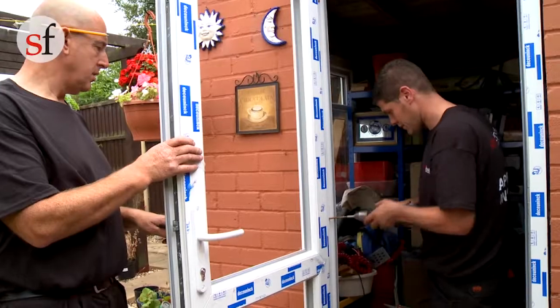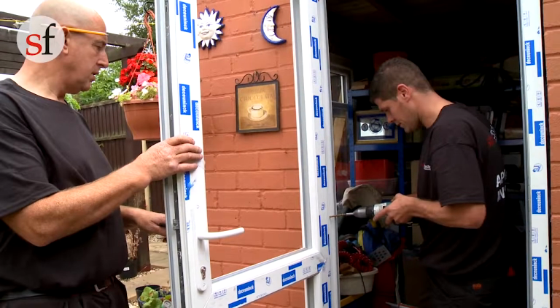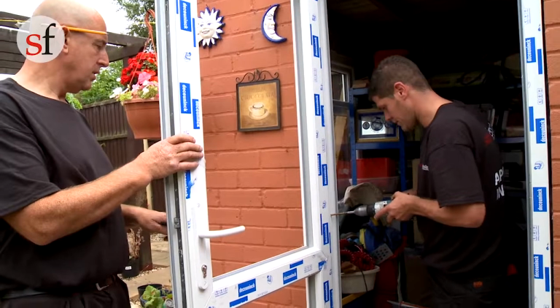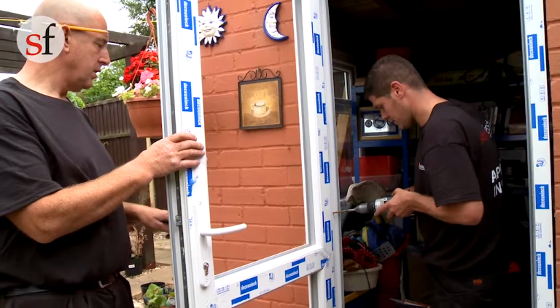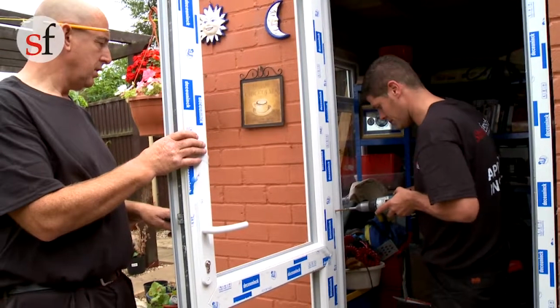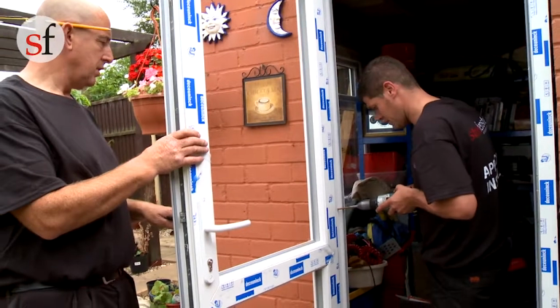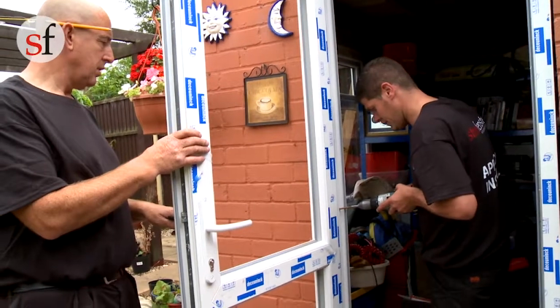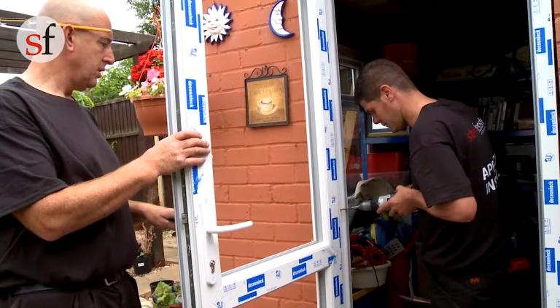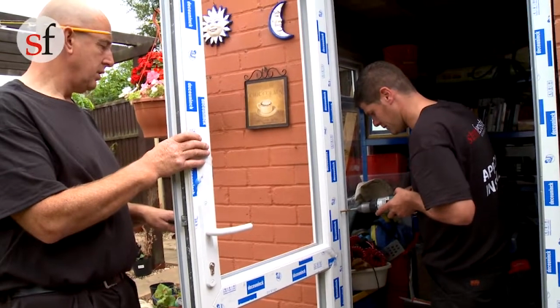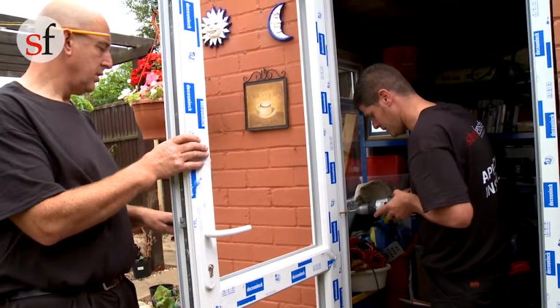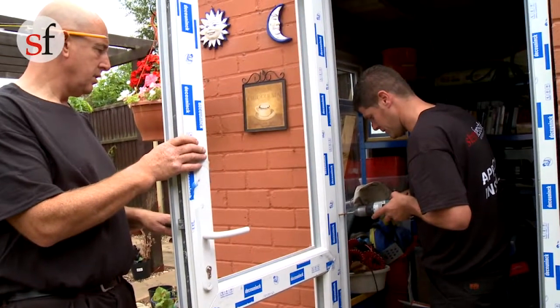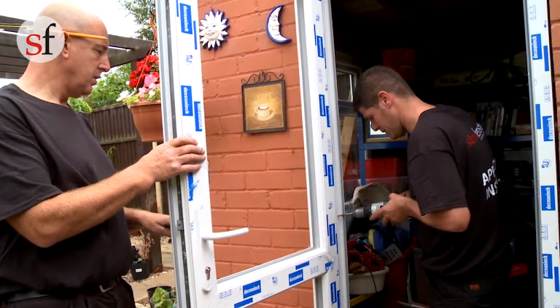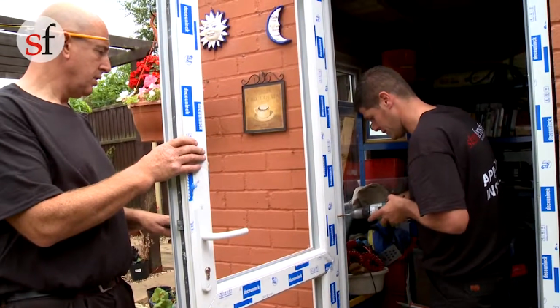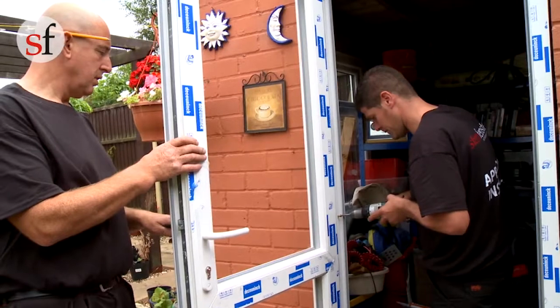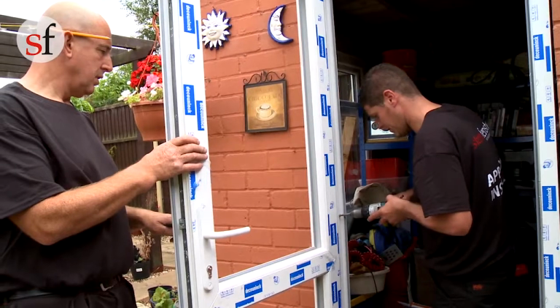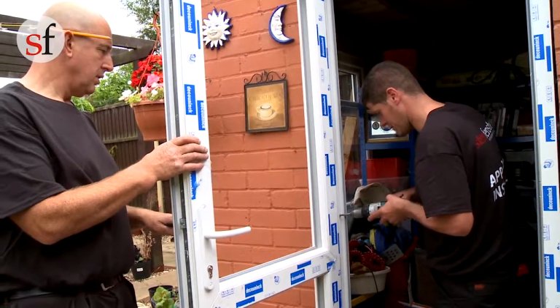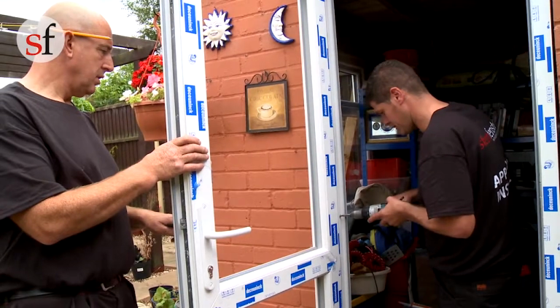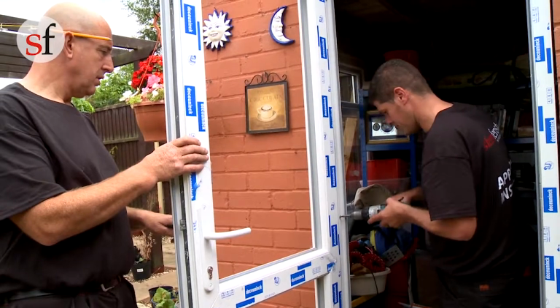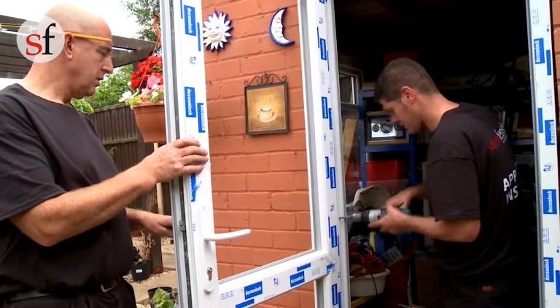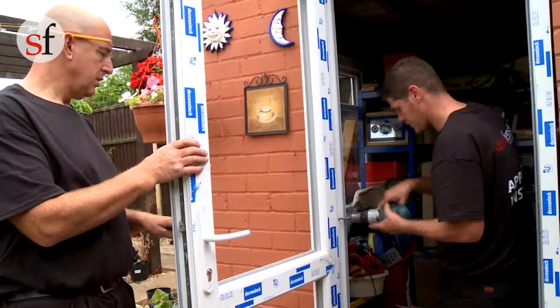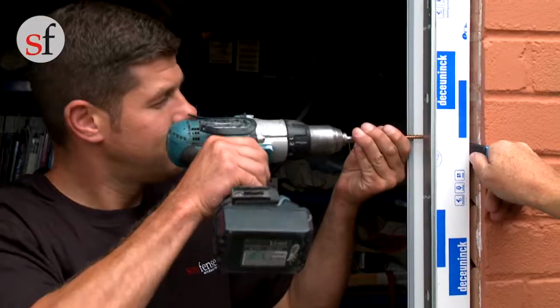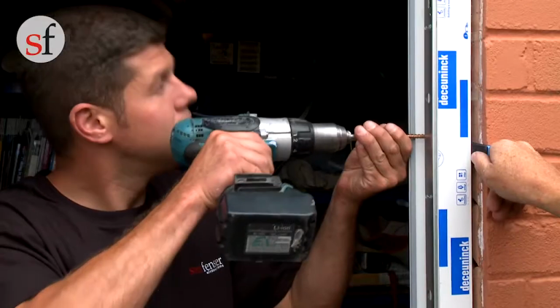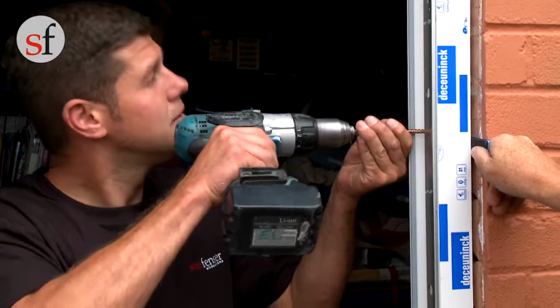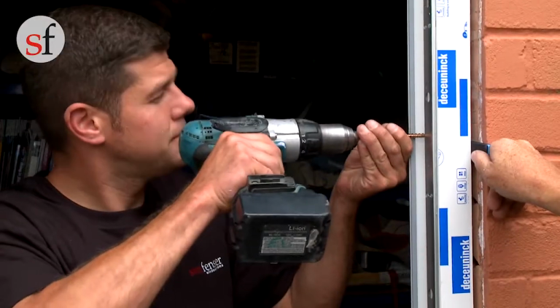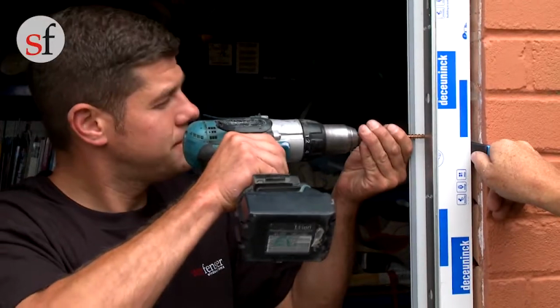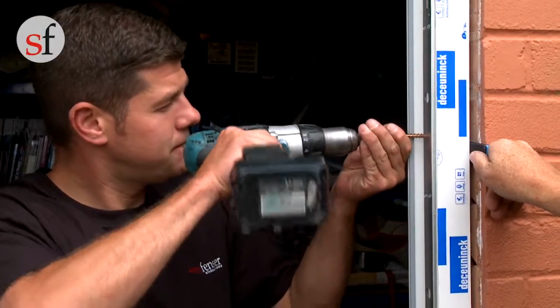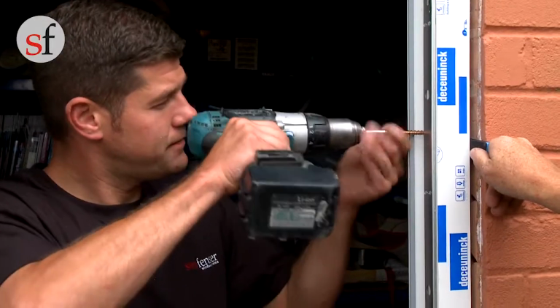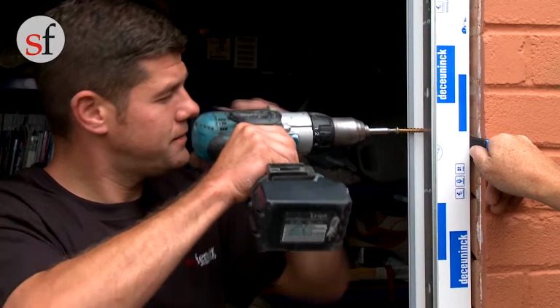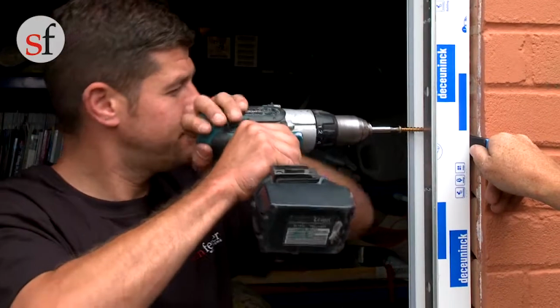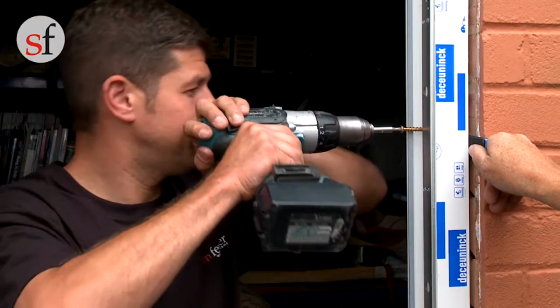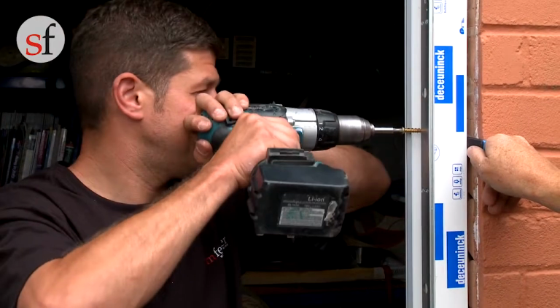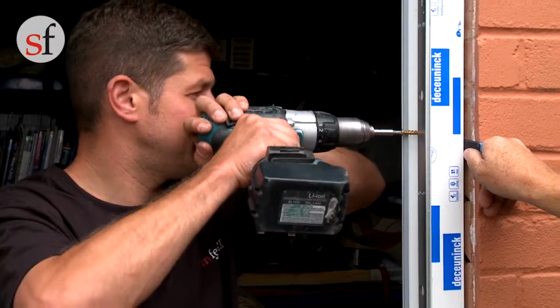Now drill and fix the appropriate fixings along the hinge side. Now do the same on the lock side, using the packers to stop any movement.